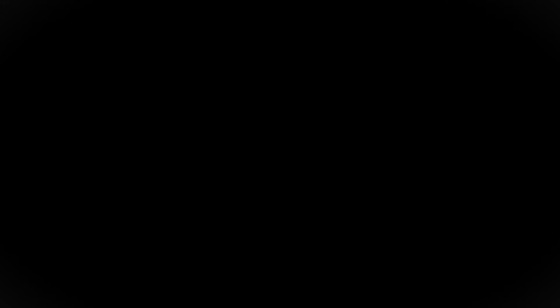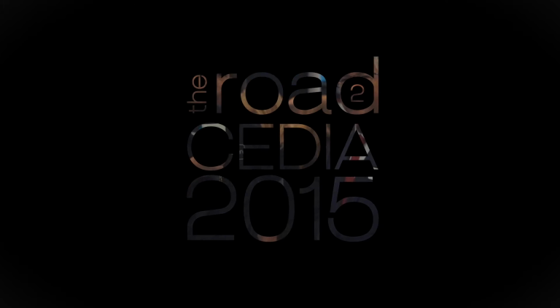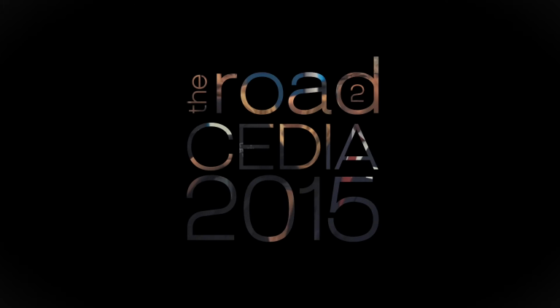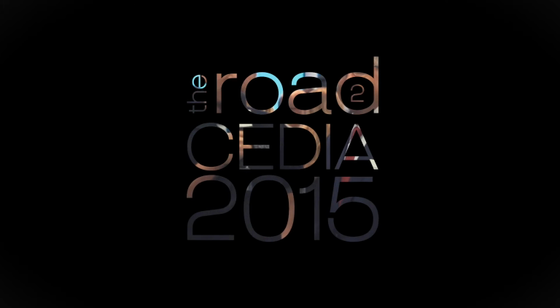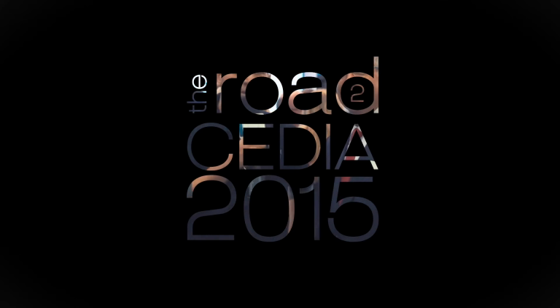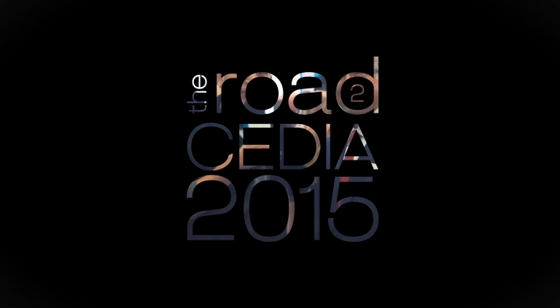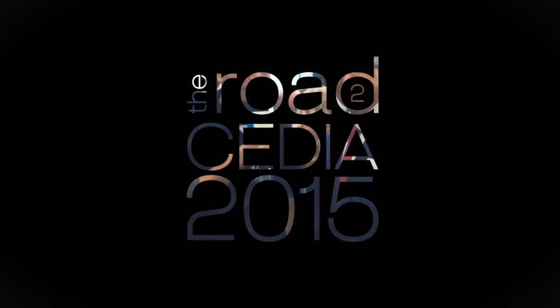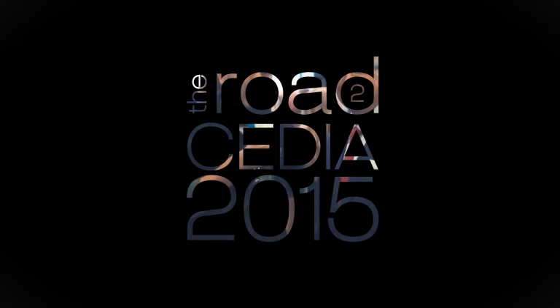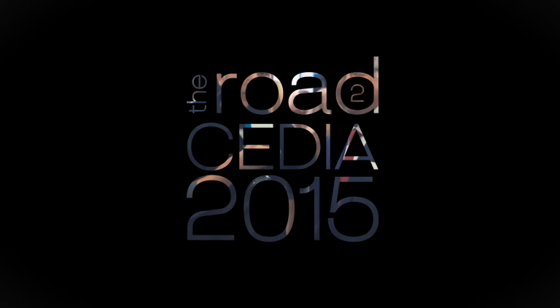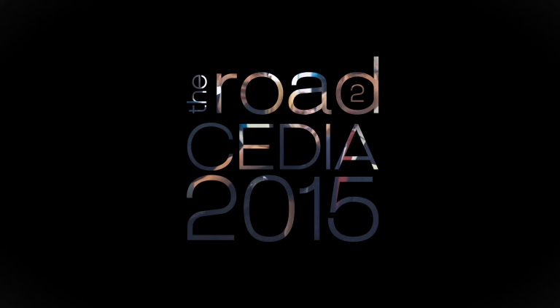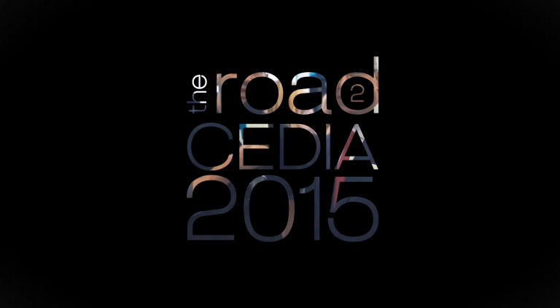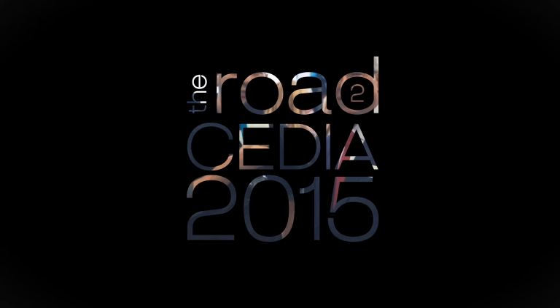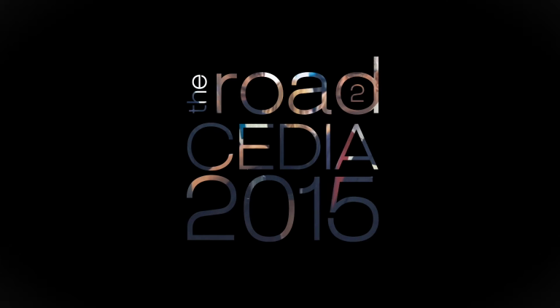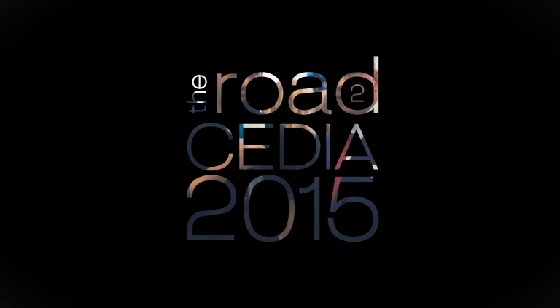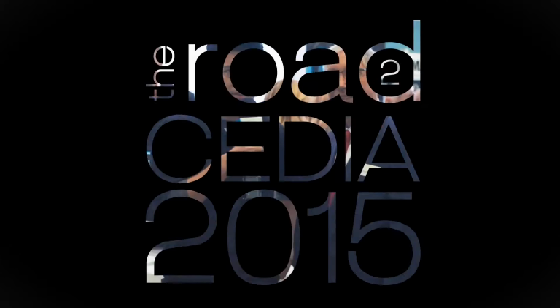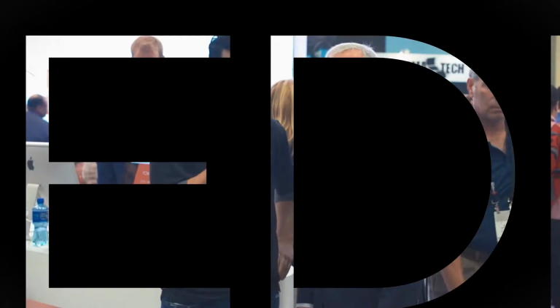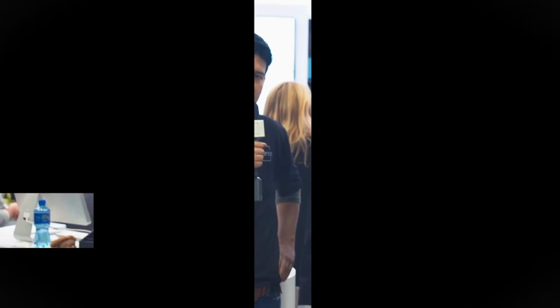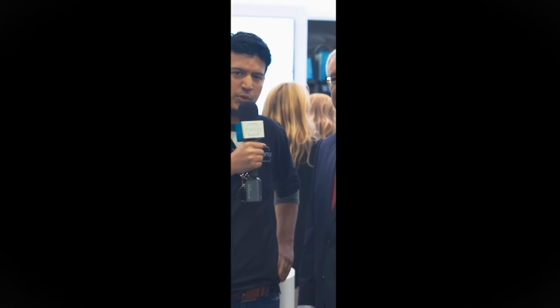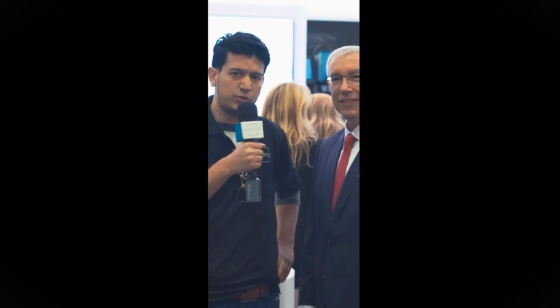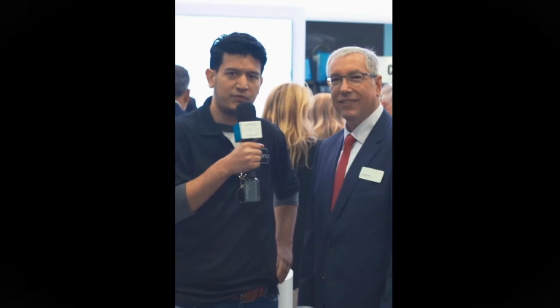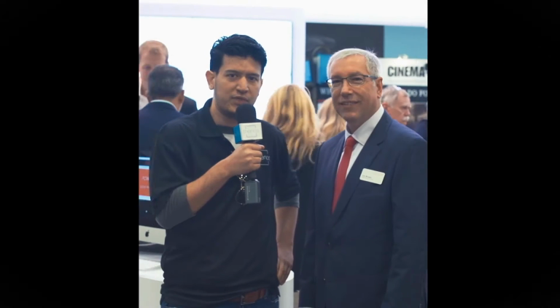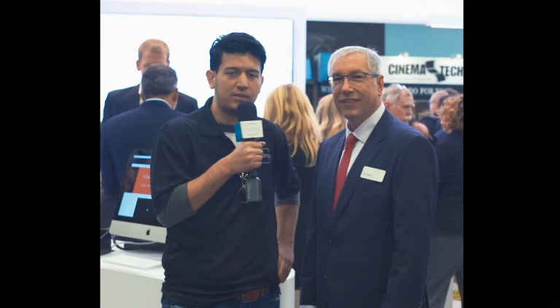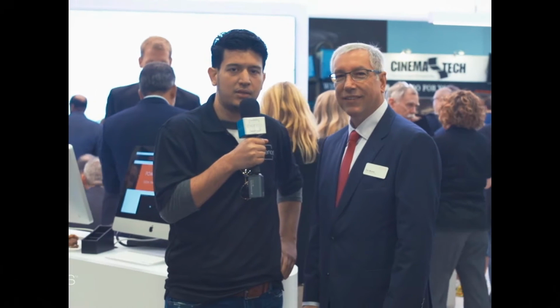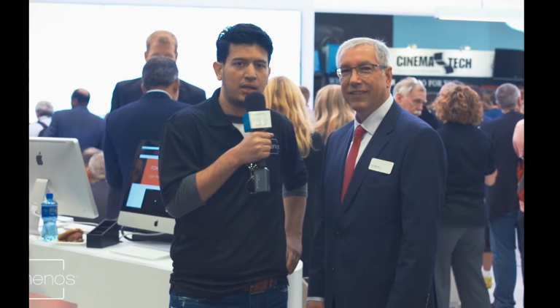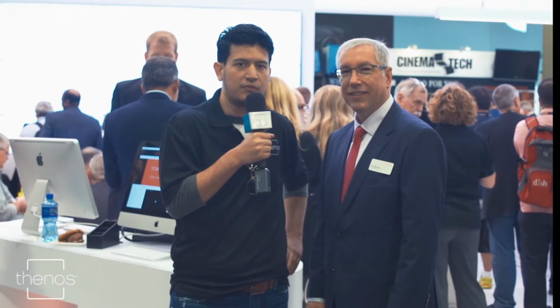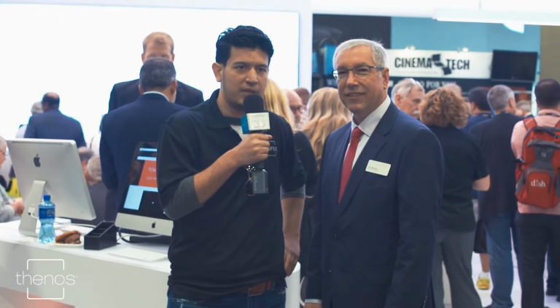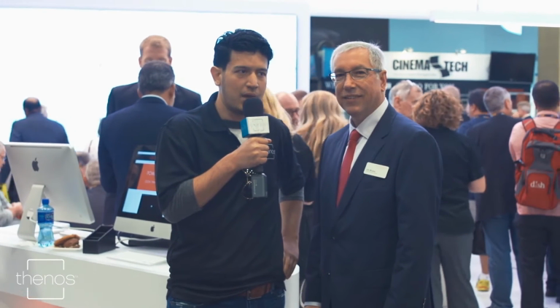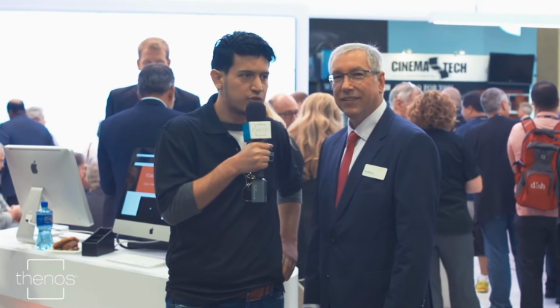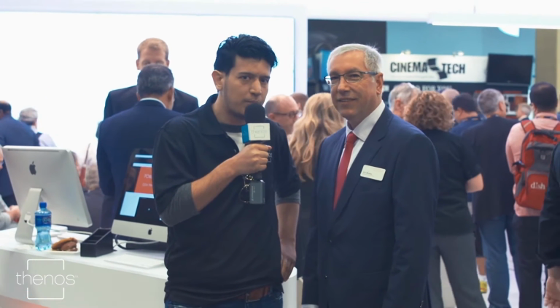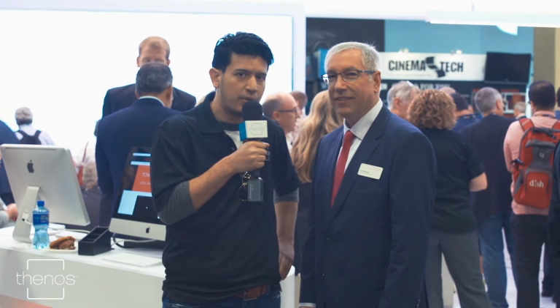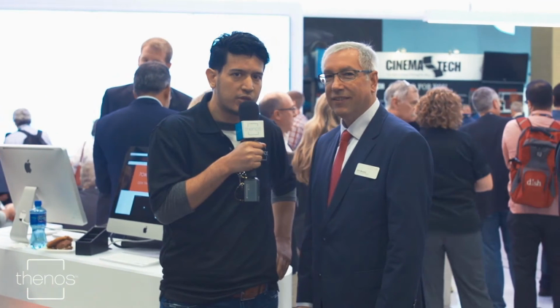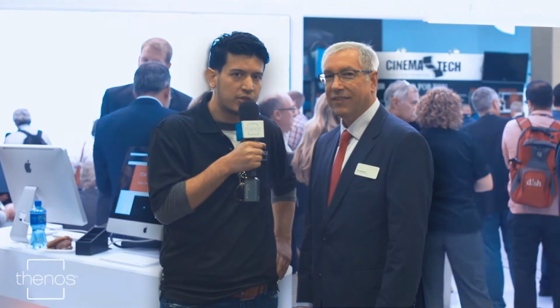We're here today with Vin Bruno, new CEO of Cedia, in the Cedia booth at 2015. Vin, how's the show been going so far?